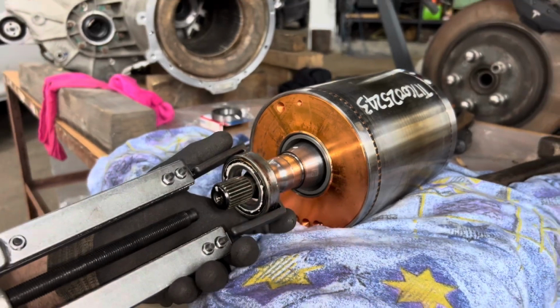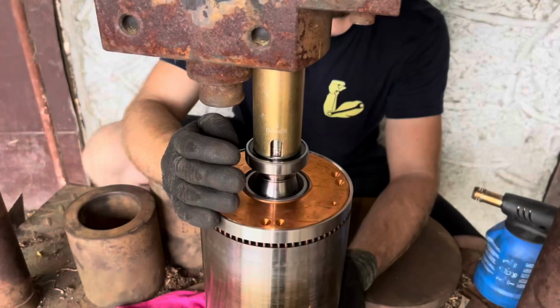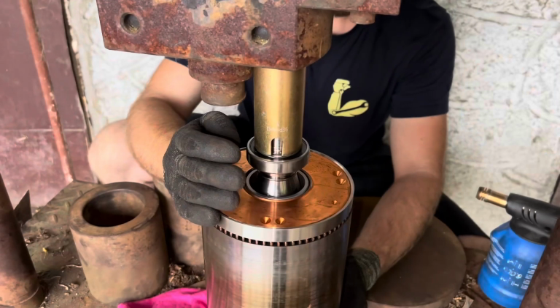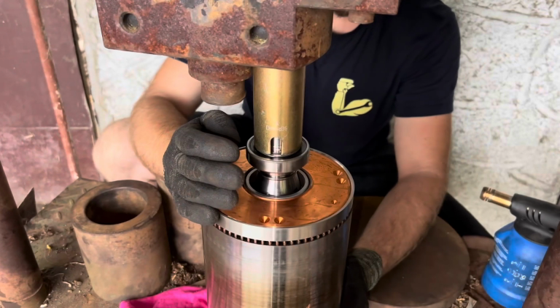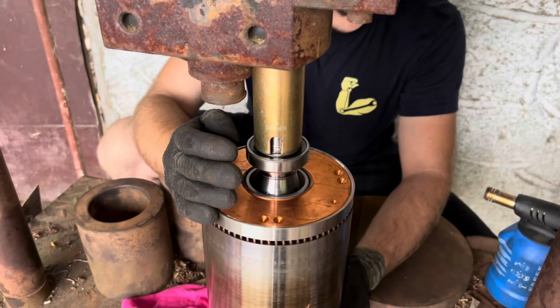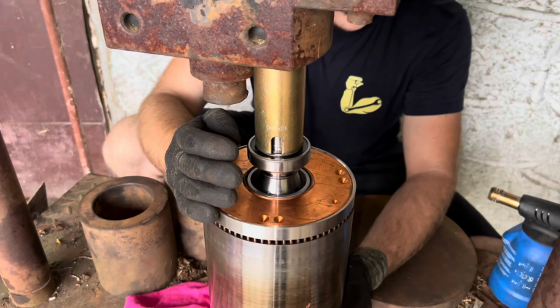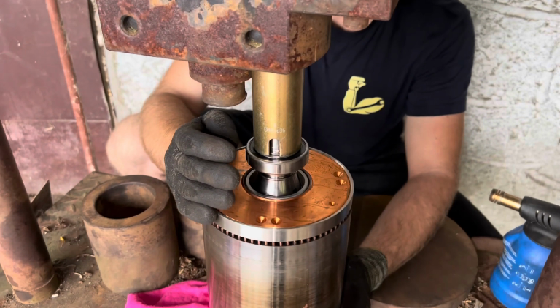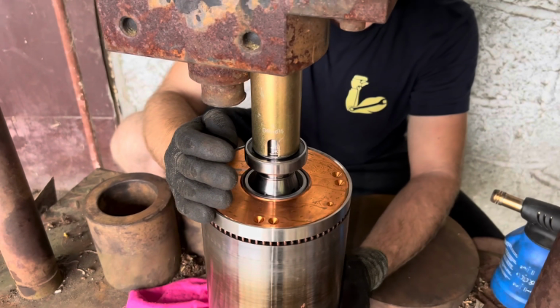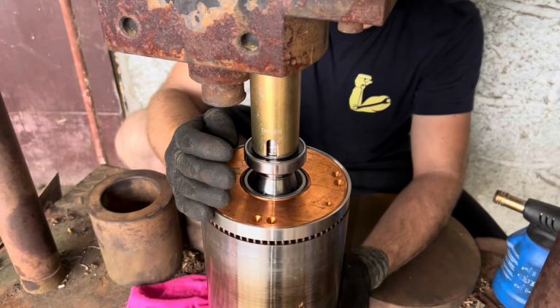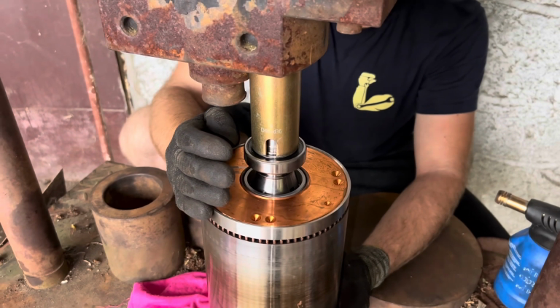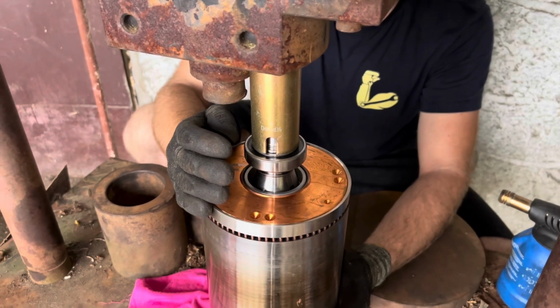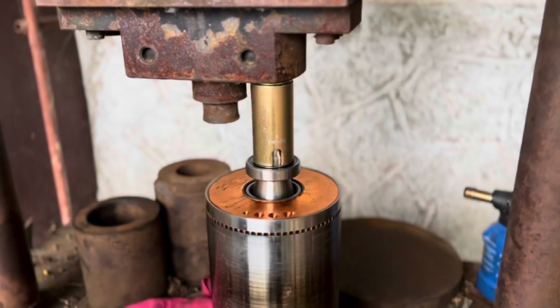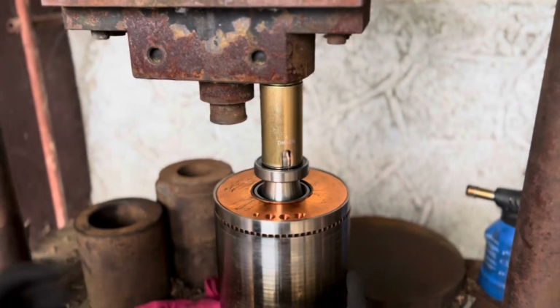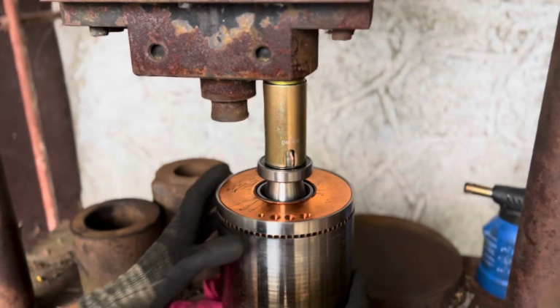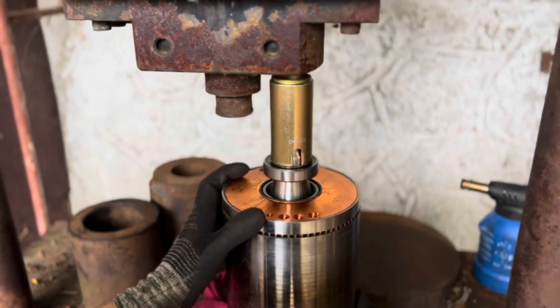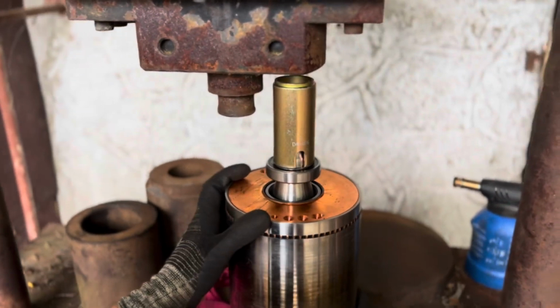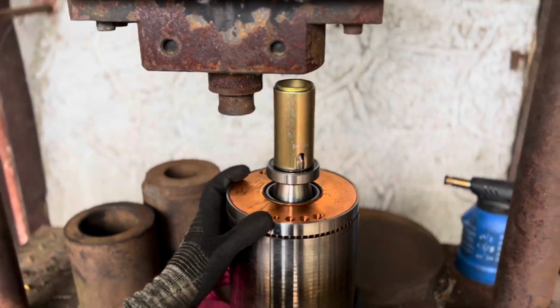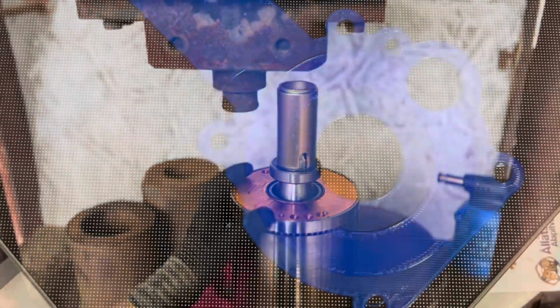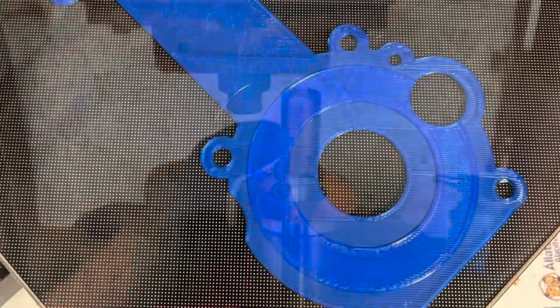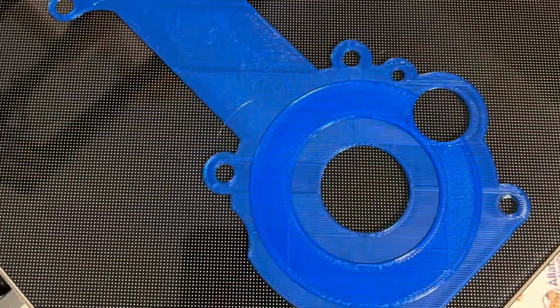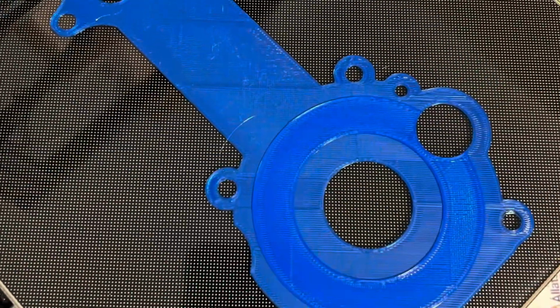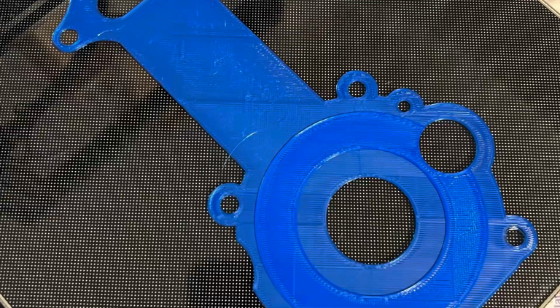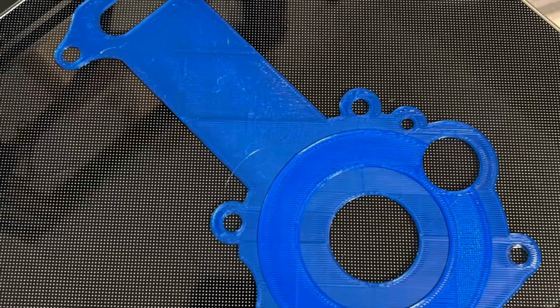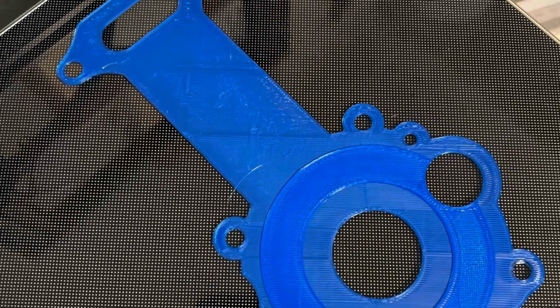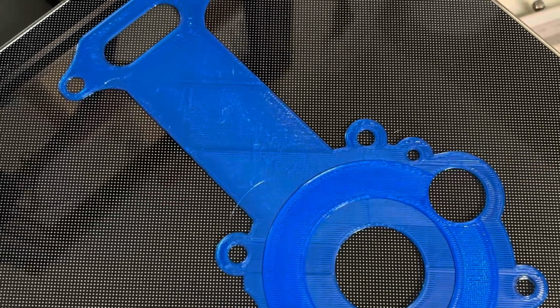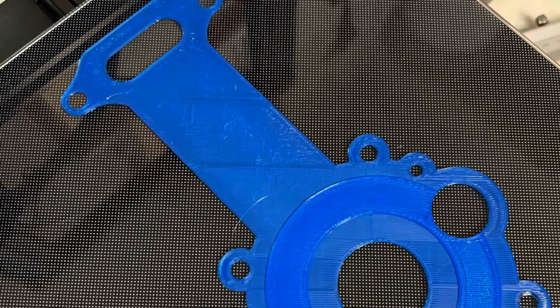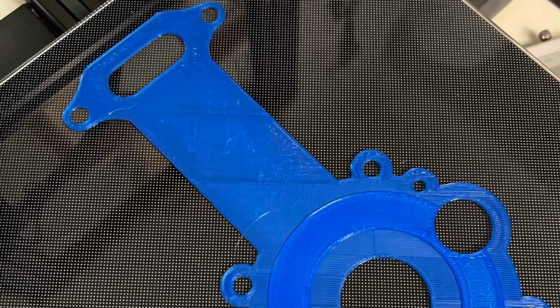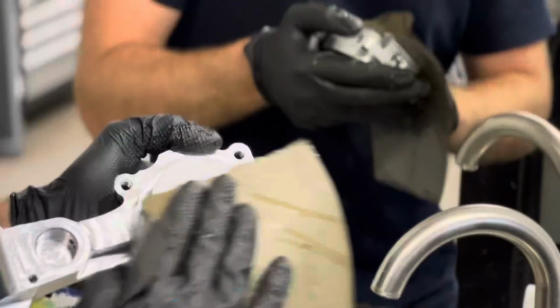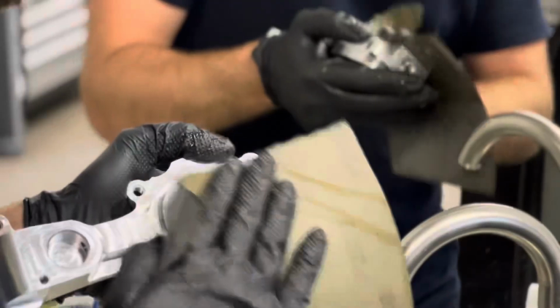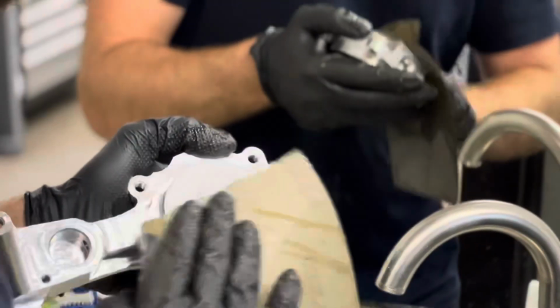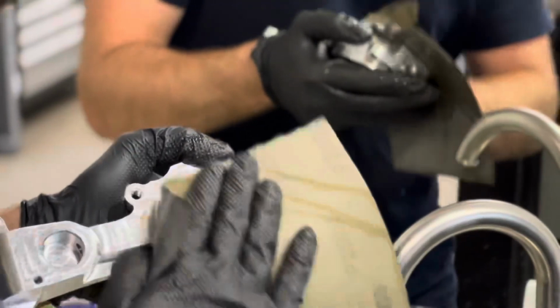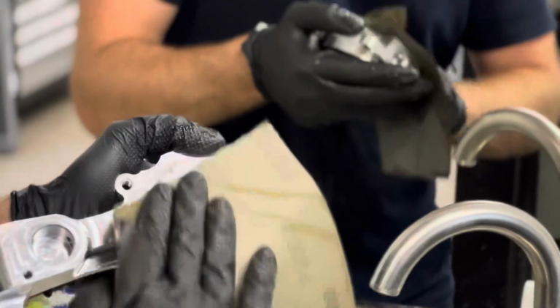We installed the new SKF vibrate bearings. I've 3D-printed the new prototype manifold — the design was perfect.